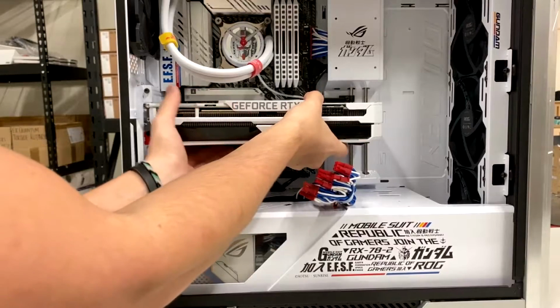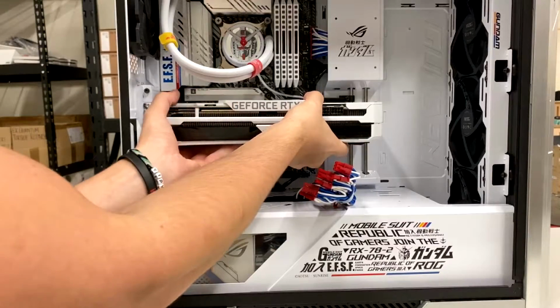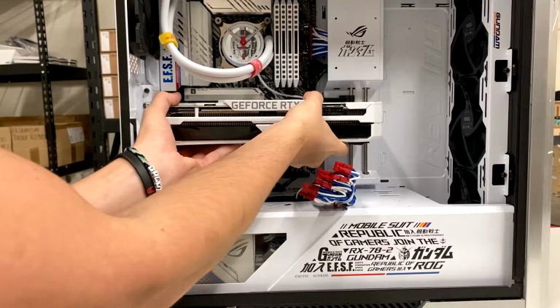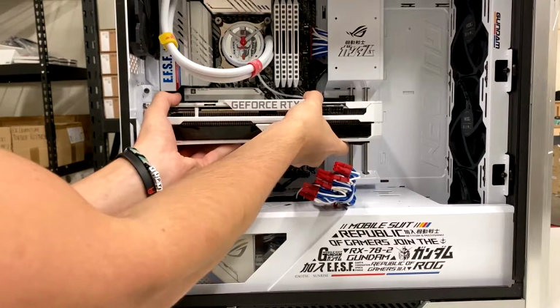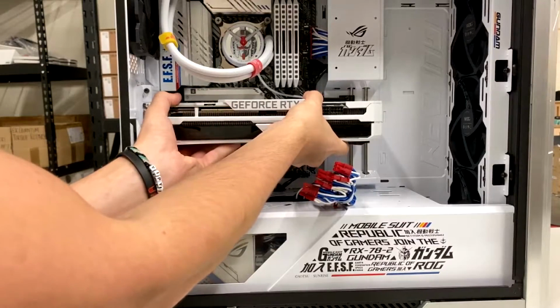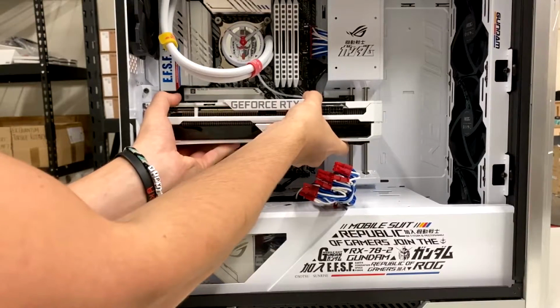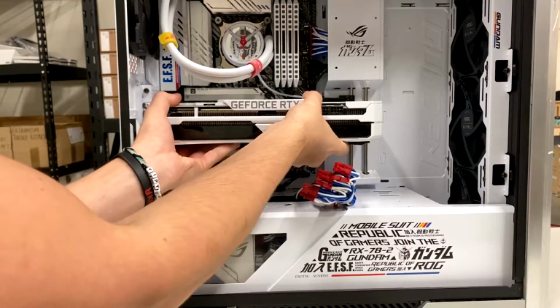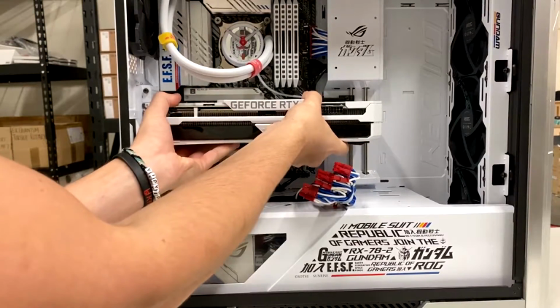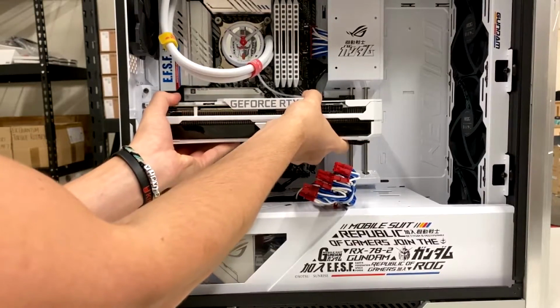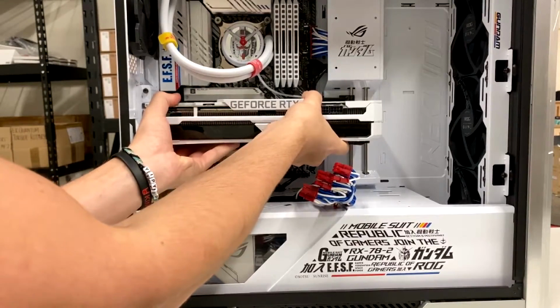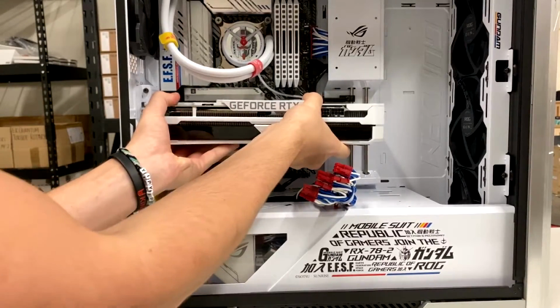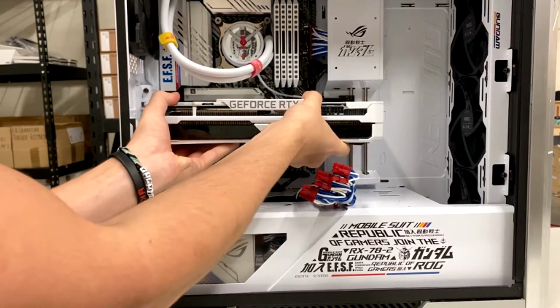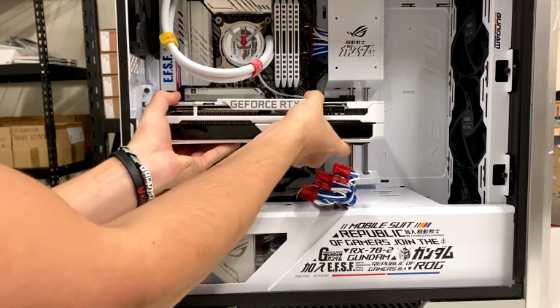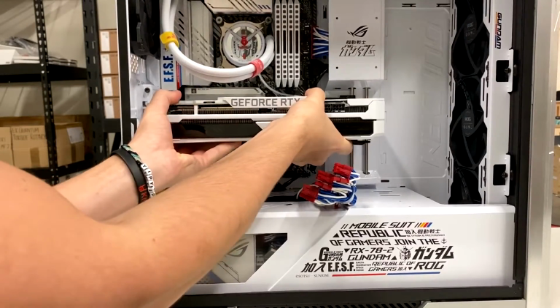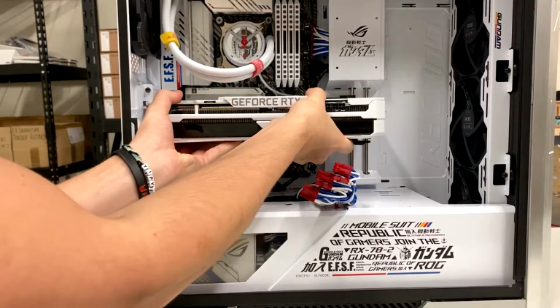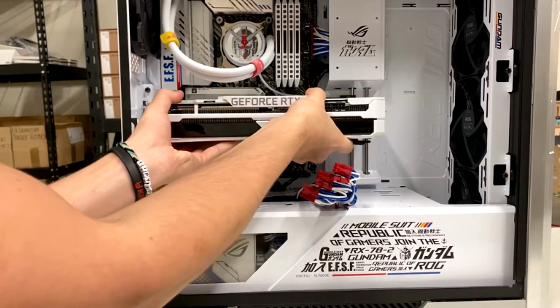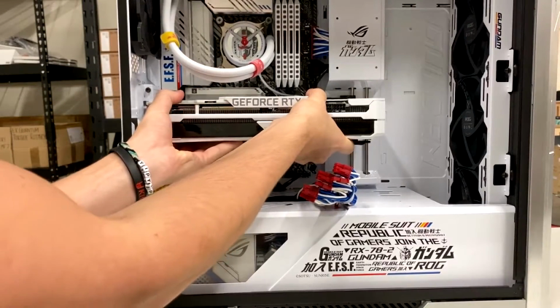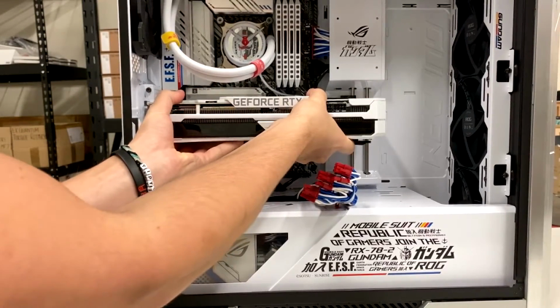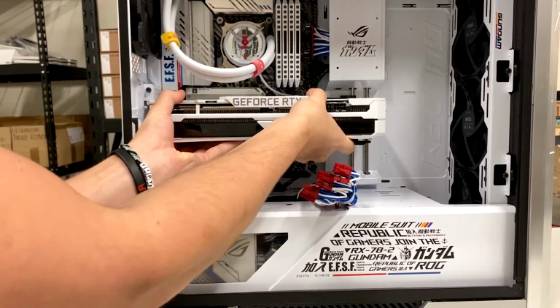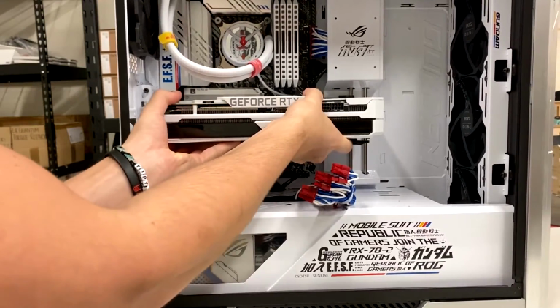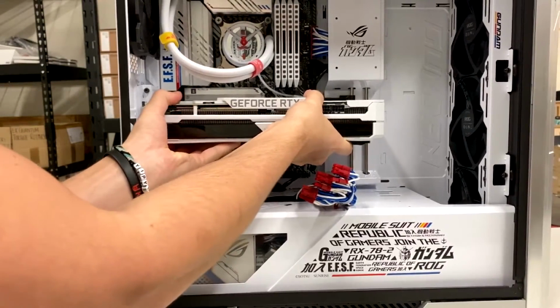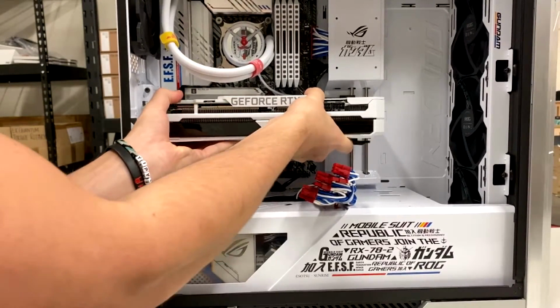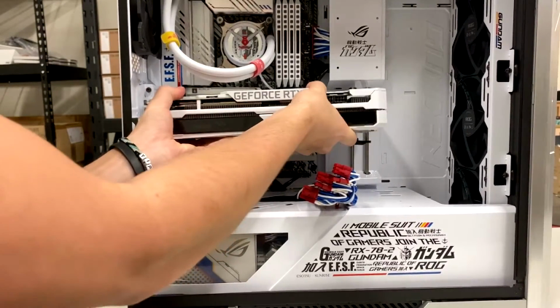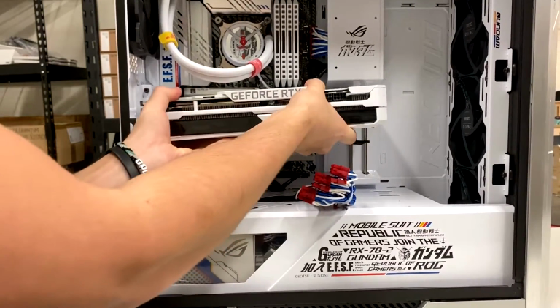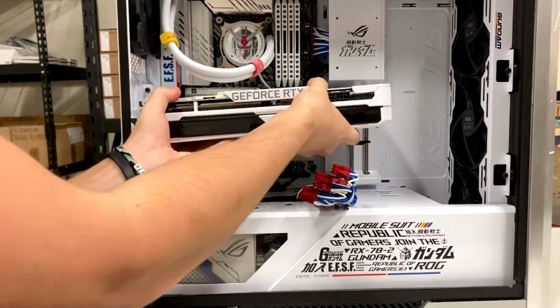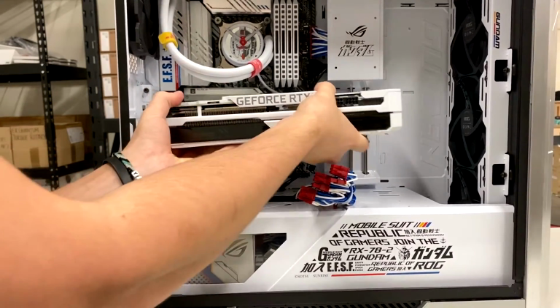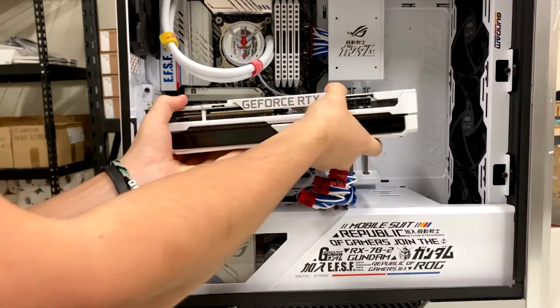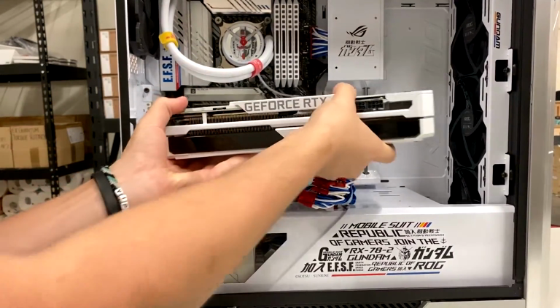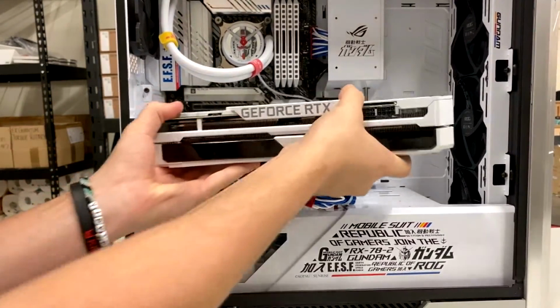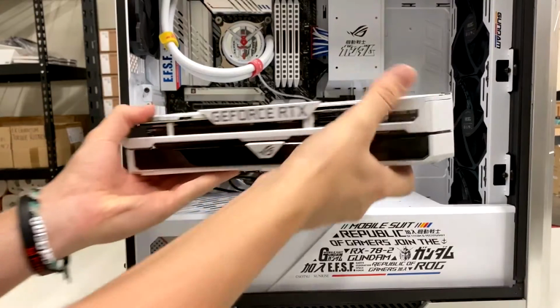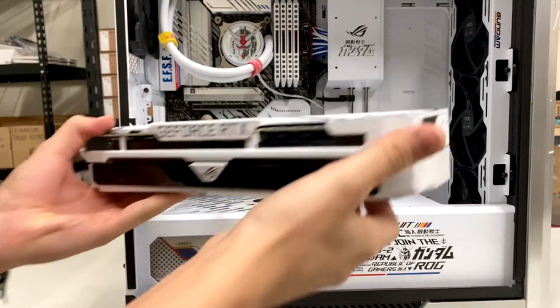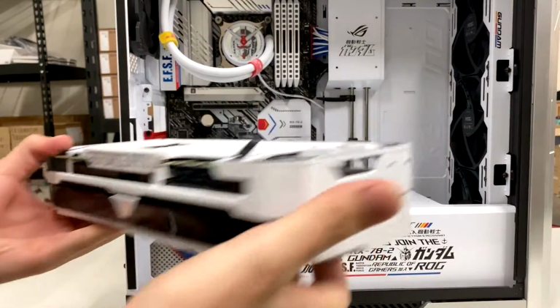And then the card should come right out.